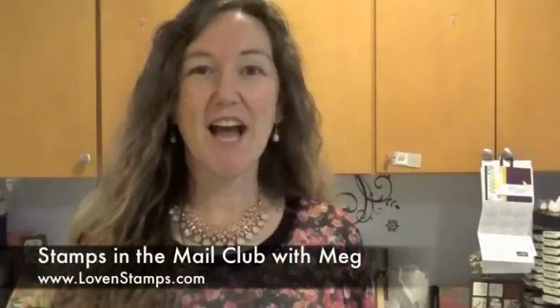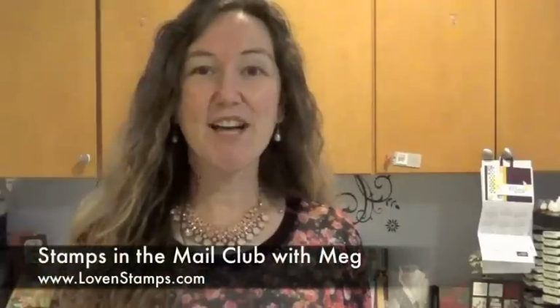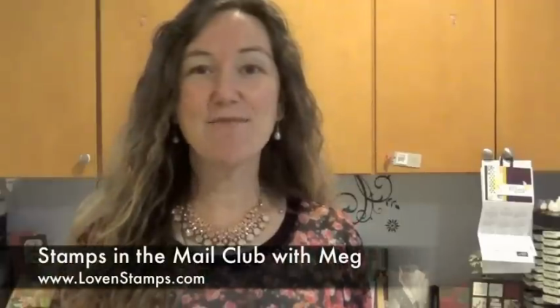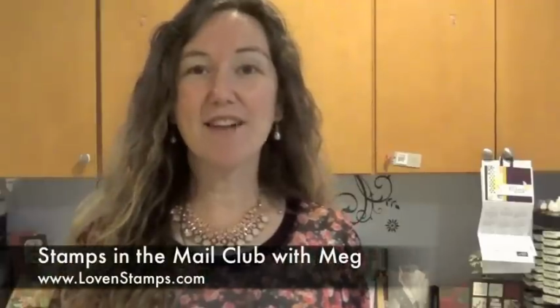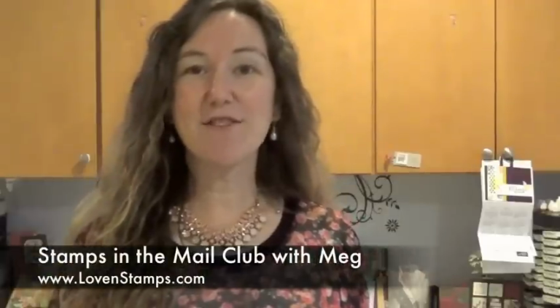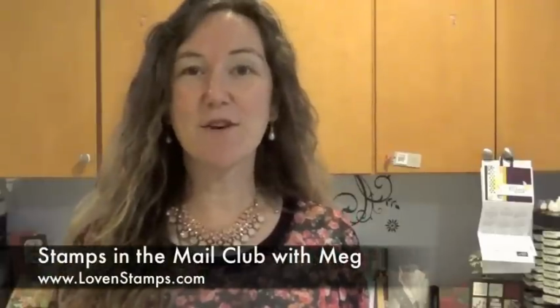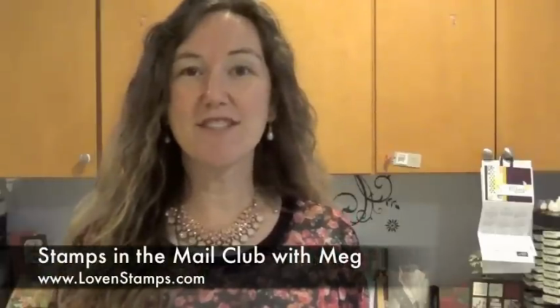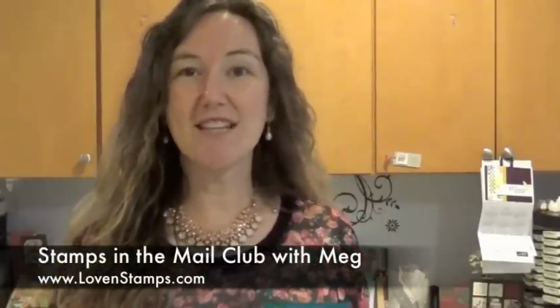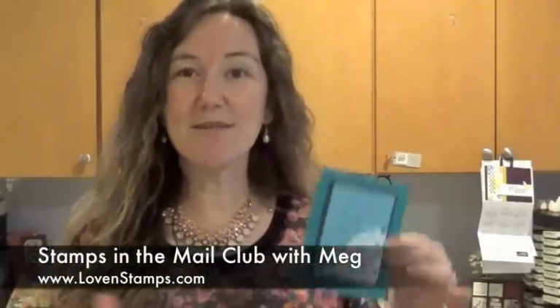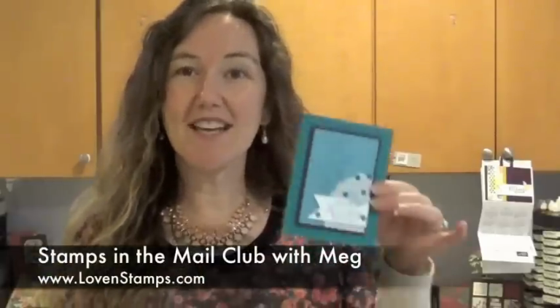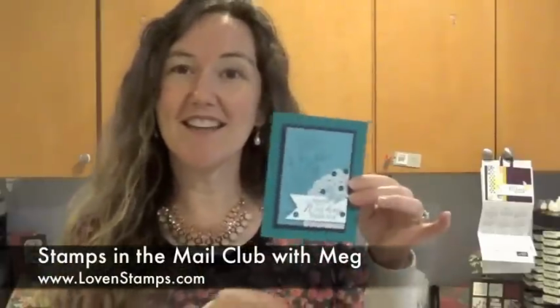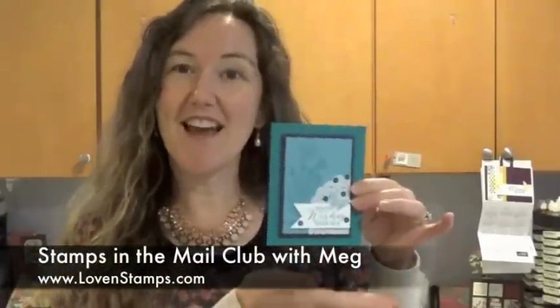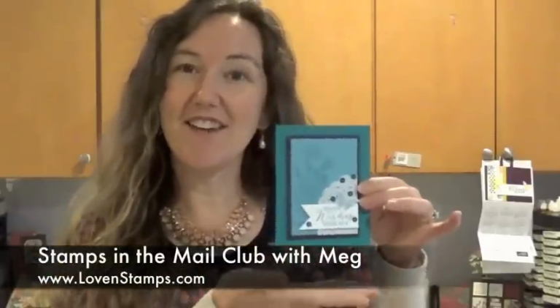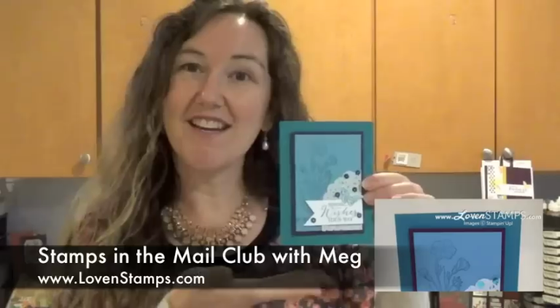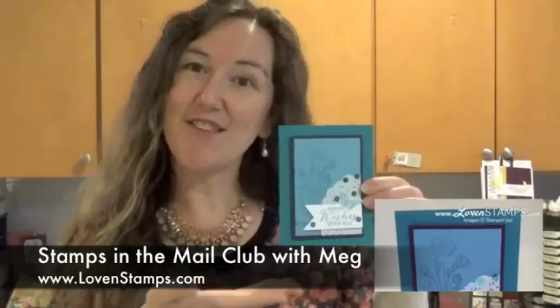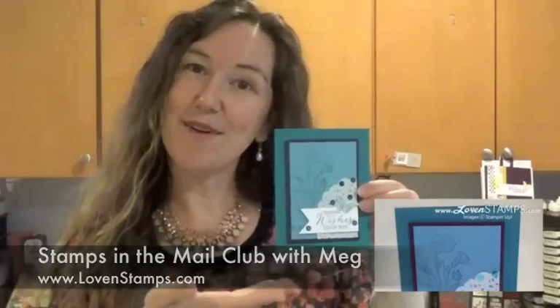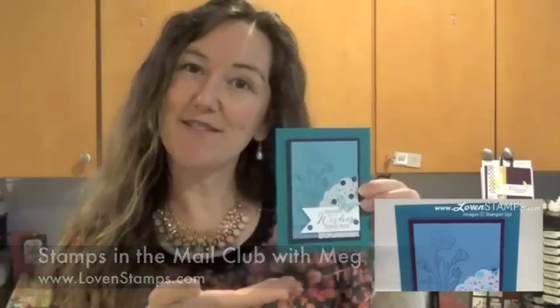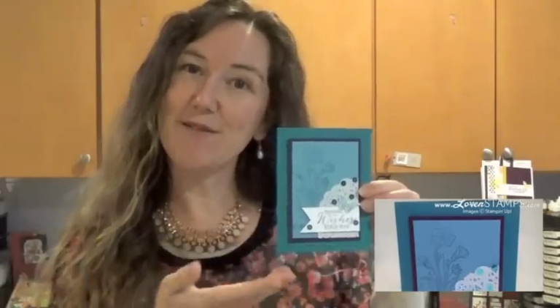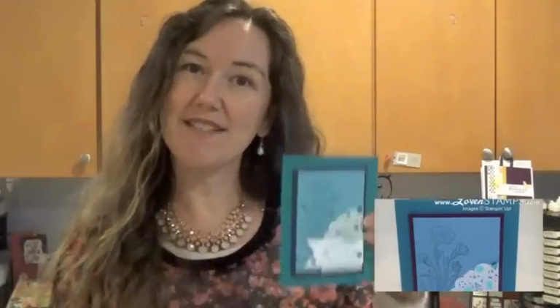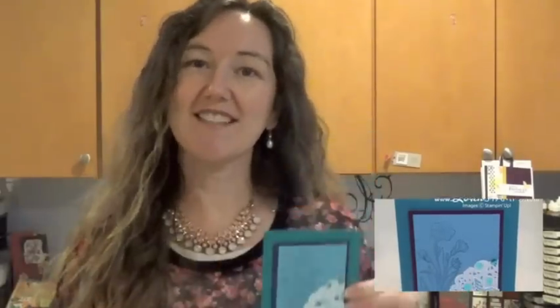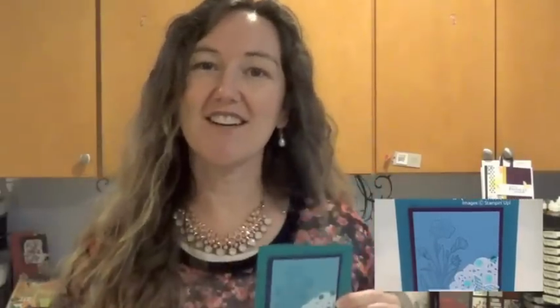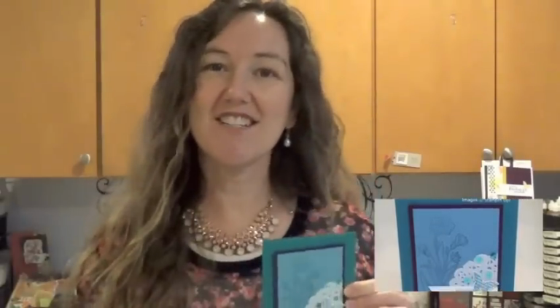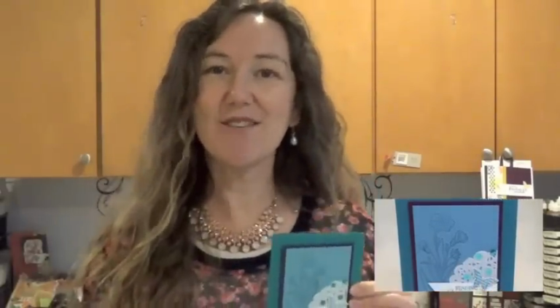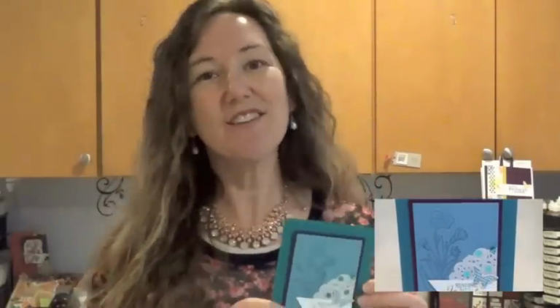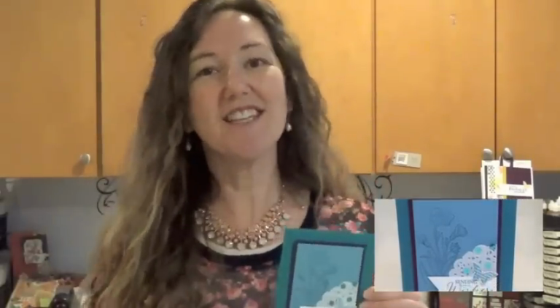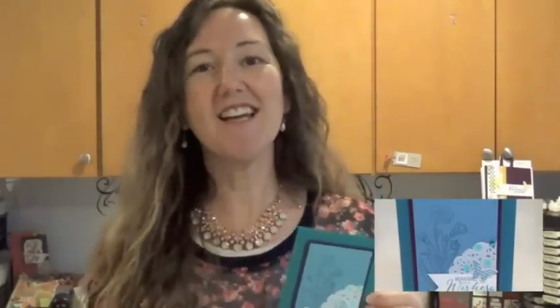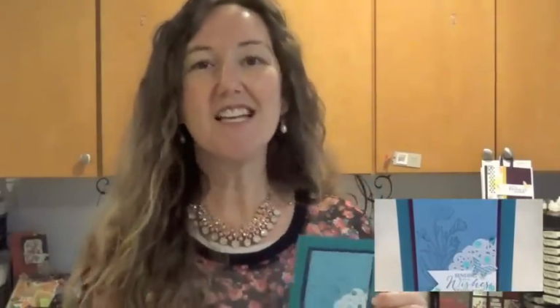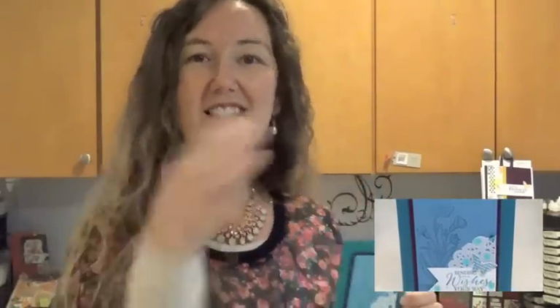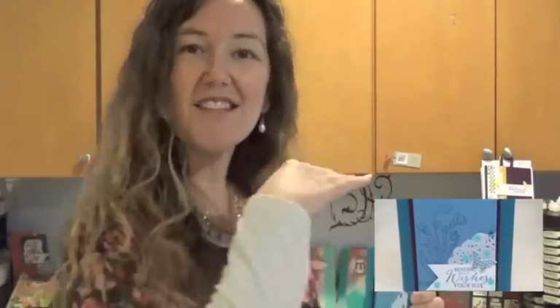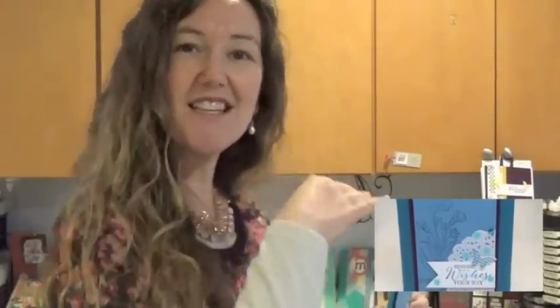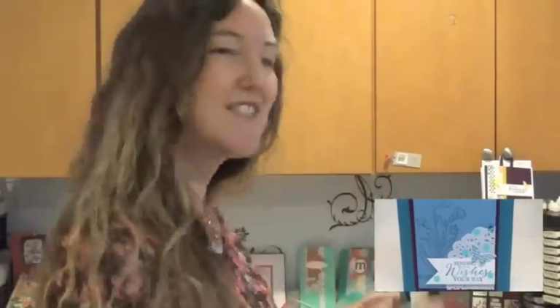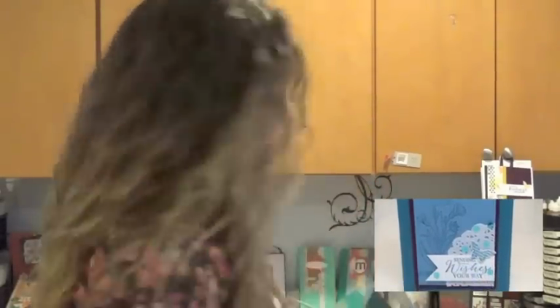Hi, I'm Meg from Lovenstamps and I have another Butterfly Basics card to share with you today. So let's get stamping.